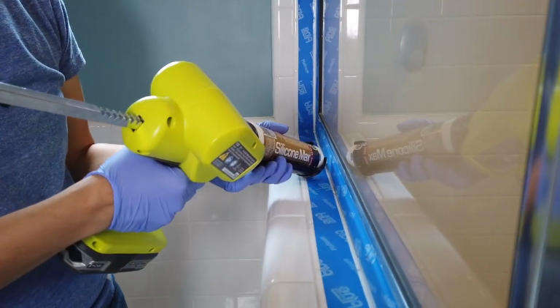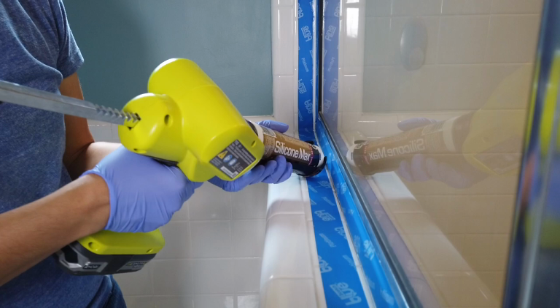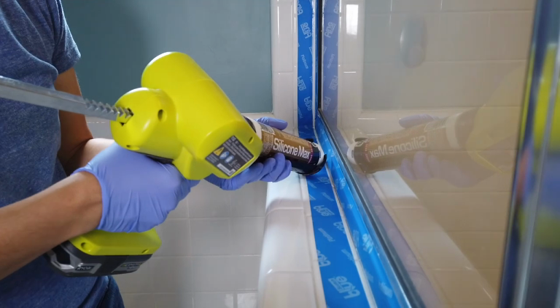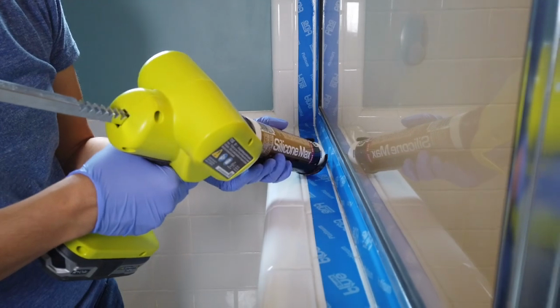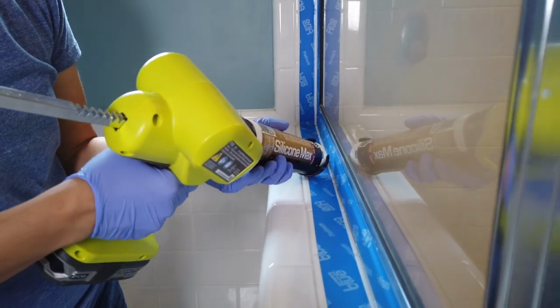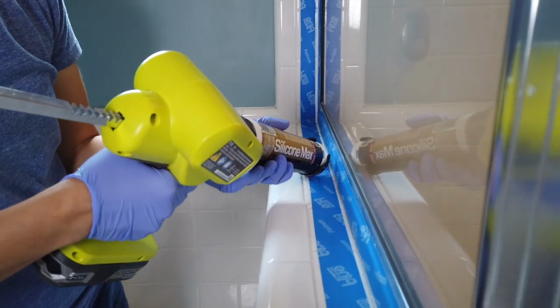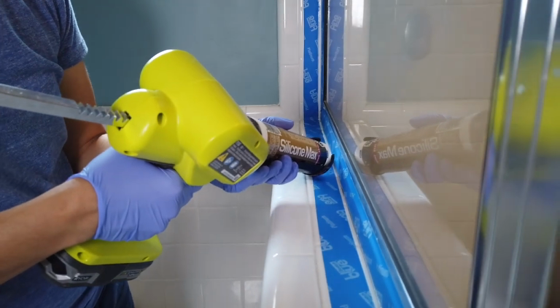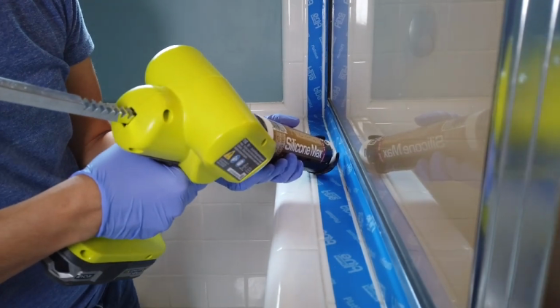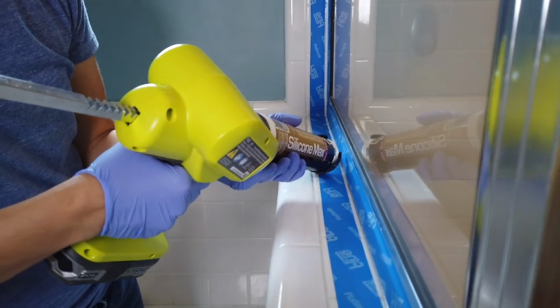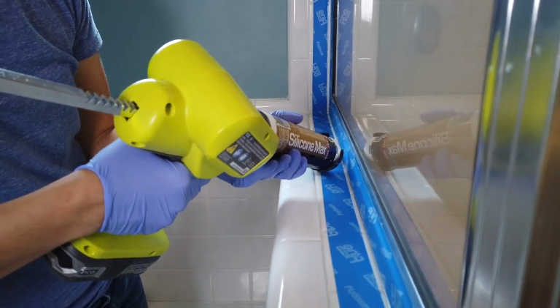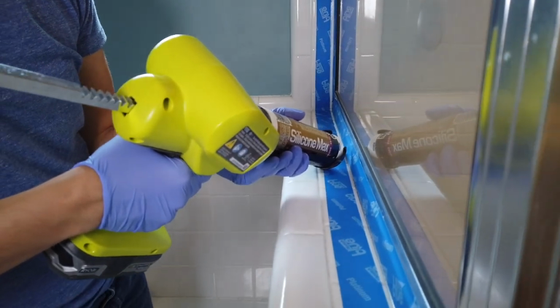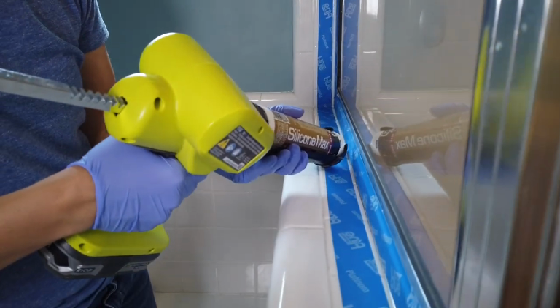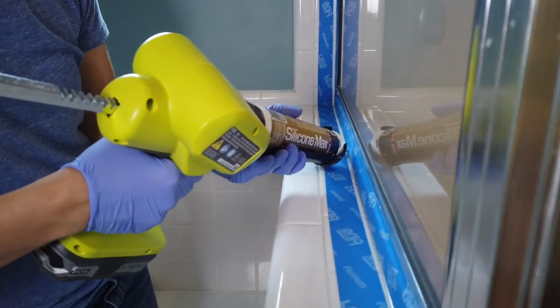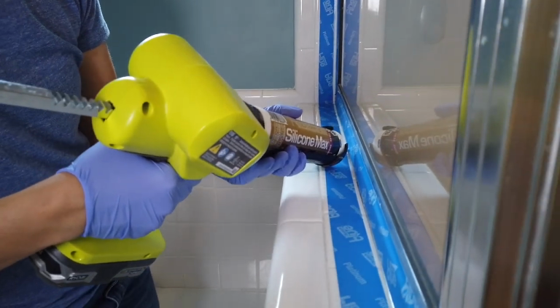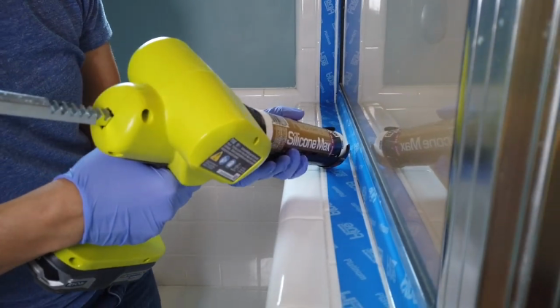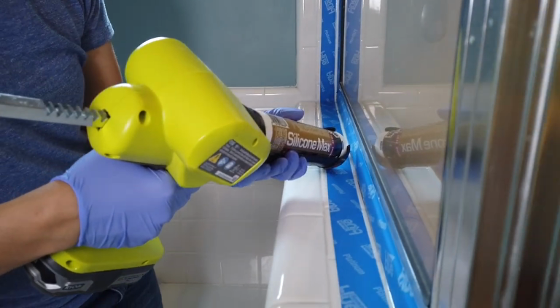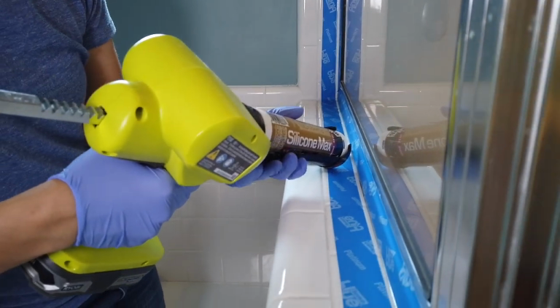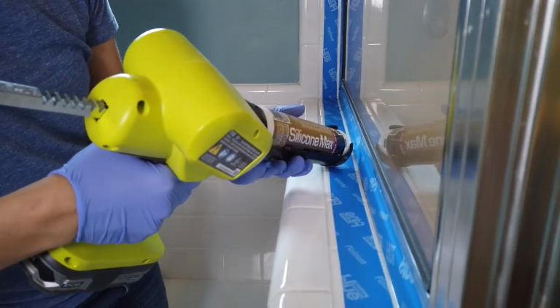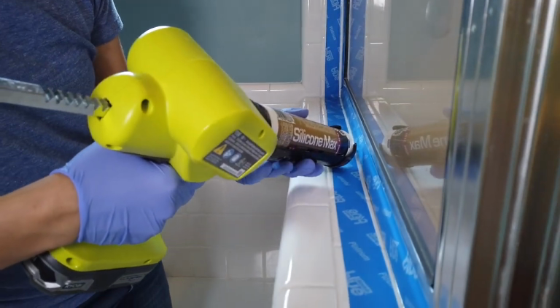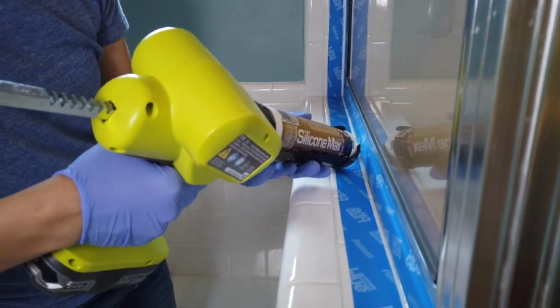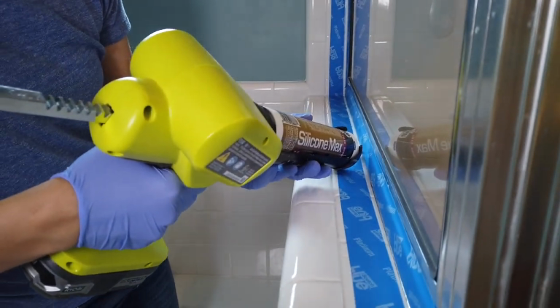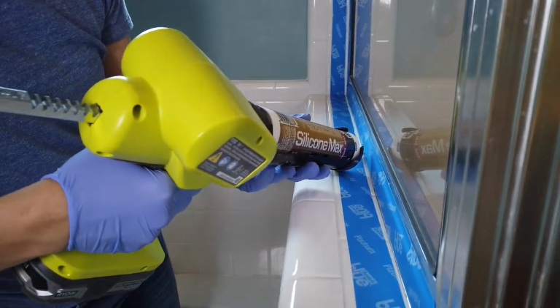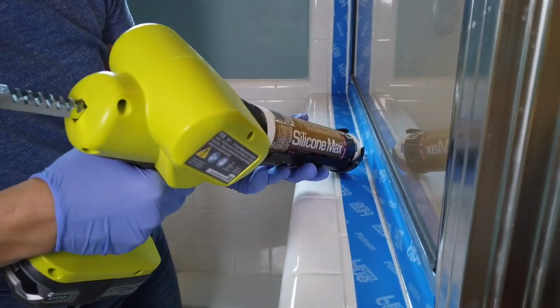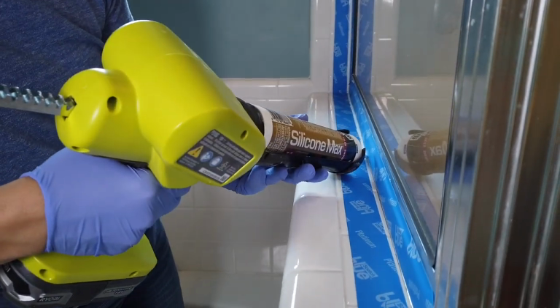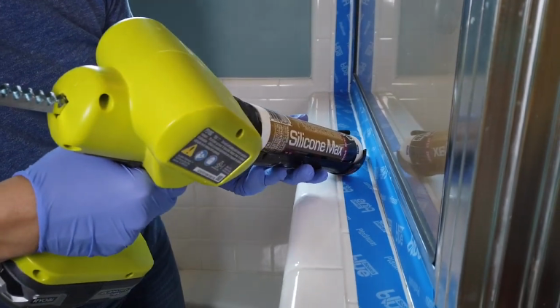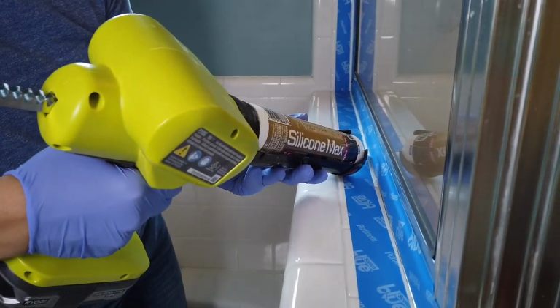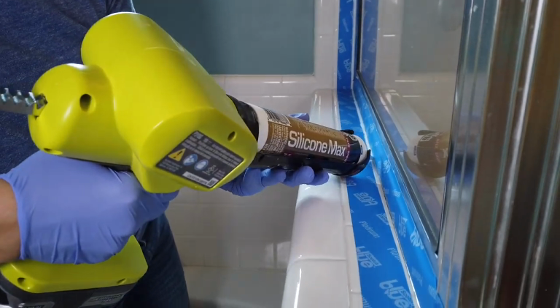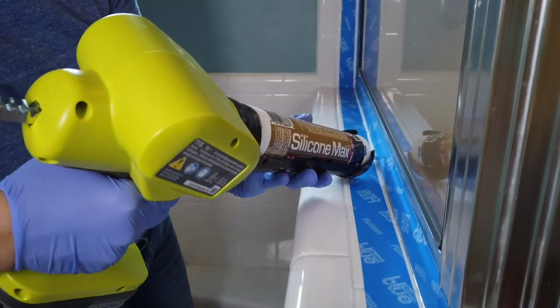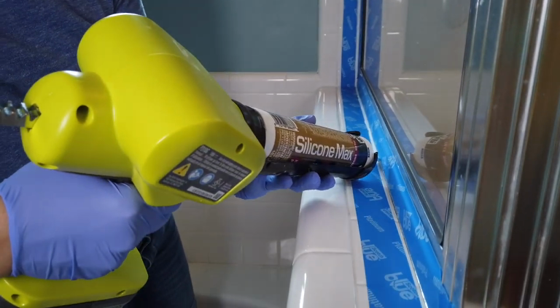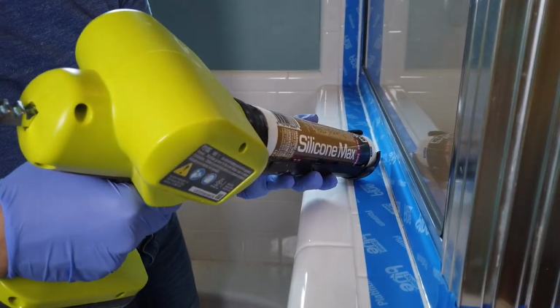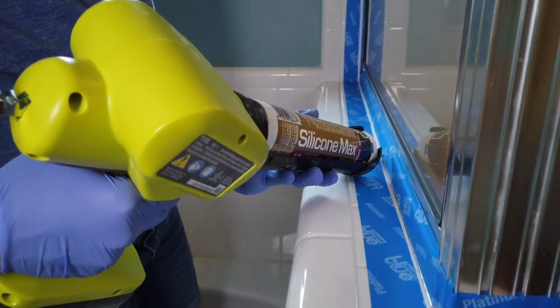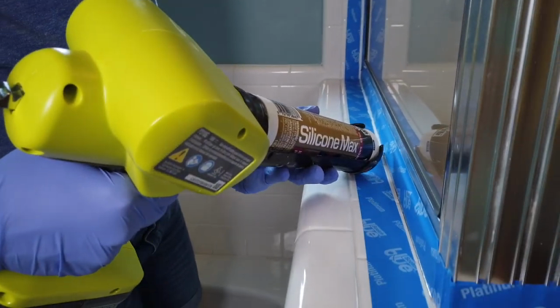On the outside of the shower, we decided to add painter's tape to get a cleaner line and continued the same process. When using painter's tape, you can be a little more messy because anything that gets on the tape will go away once you remove it.